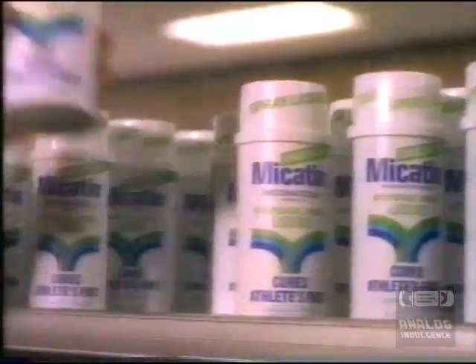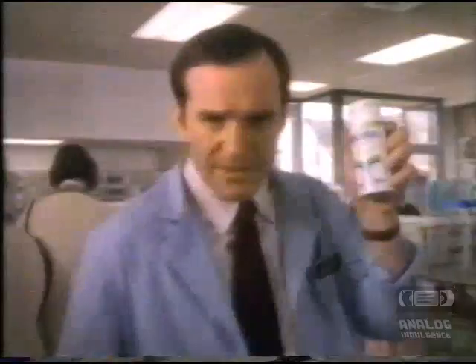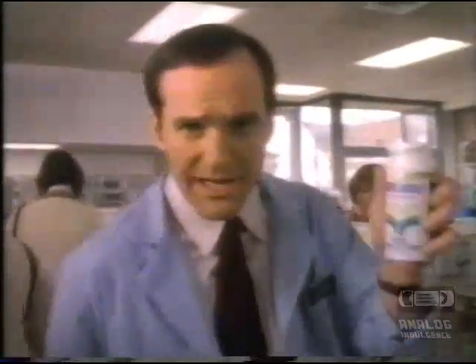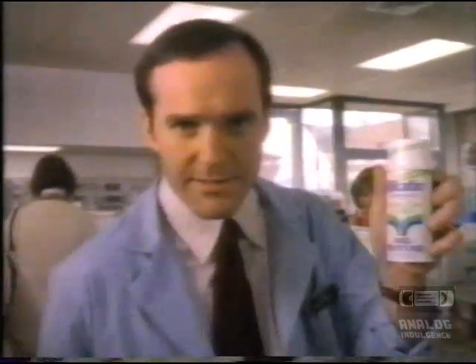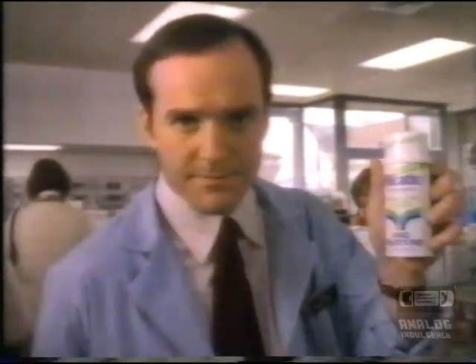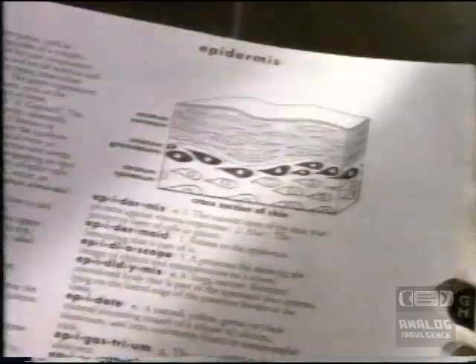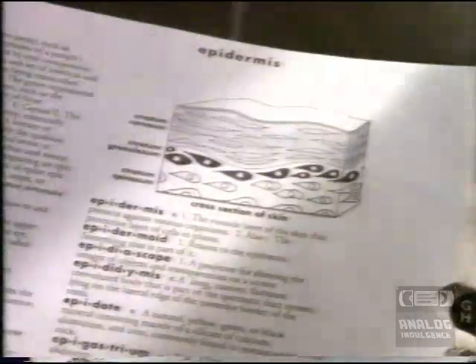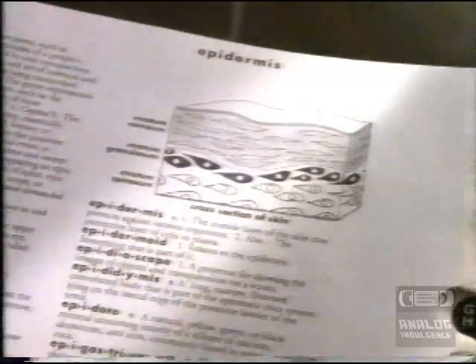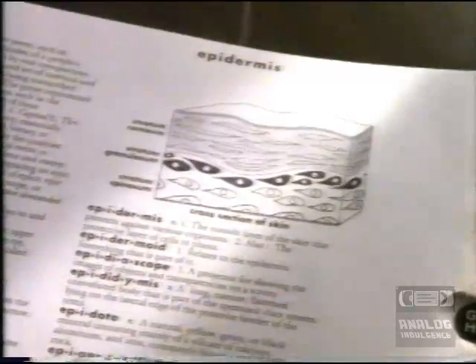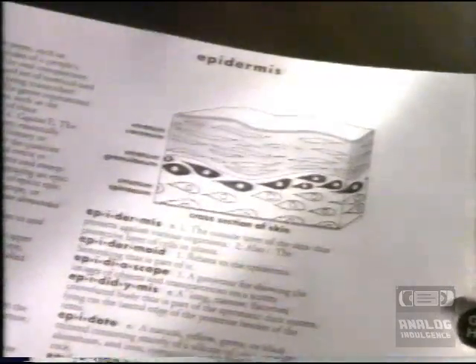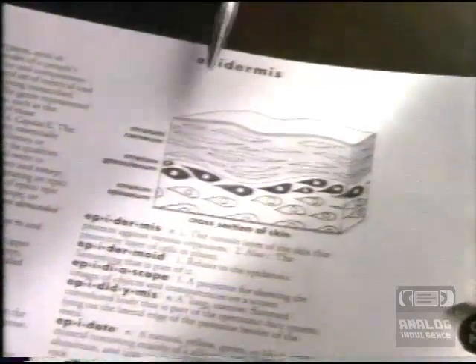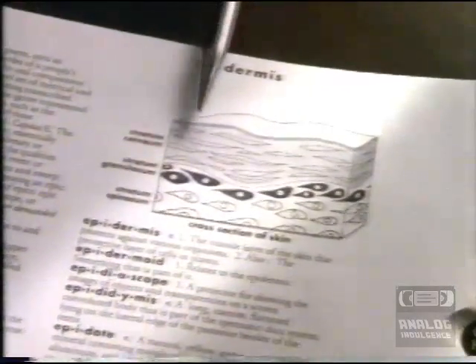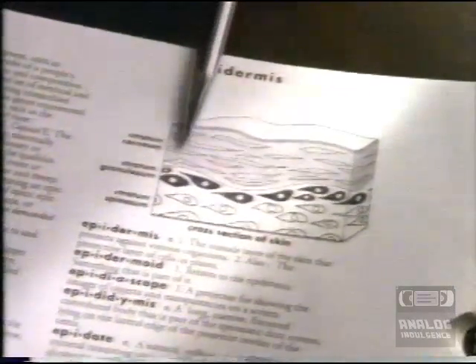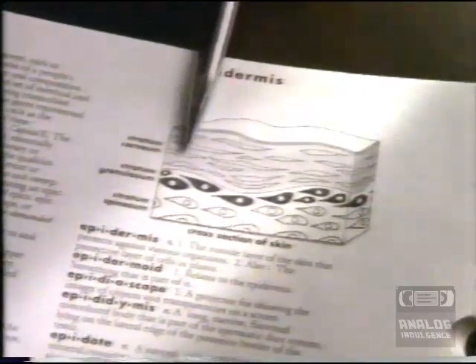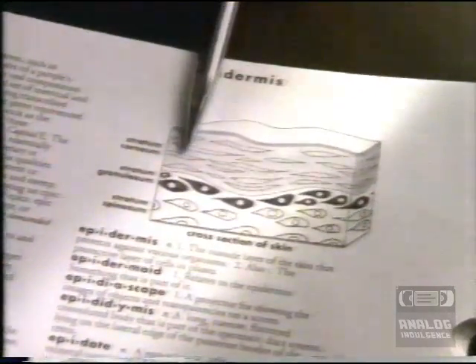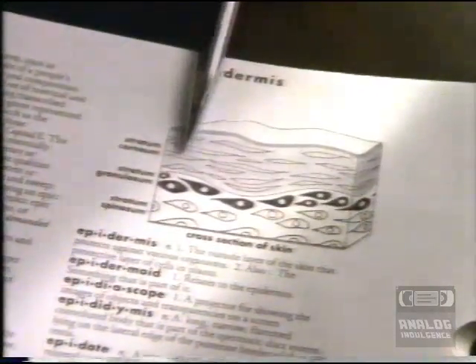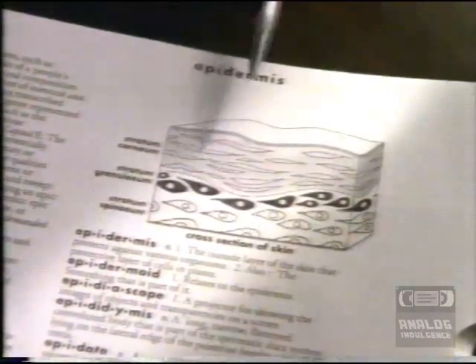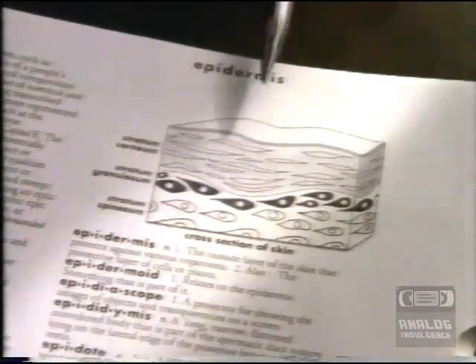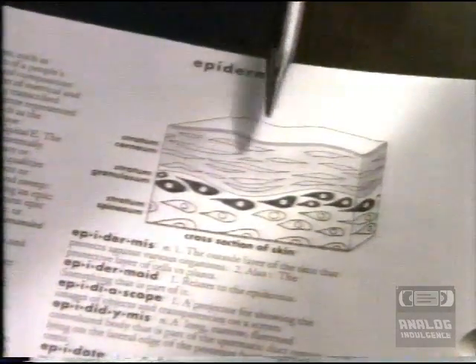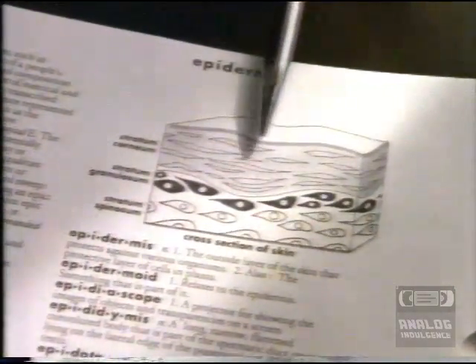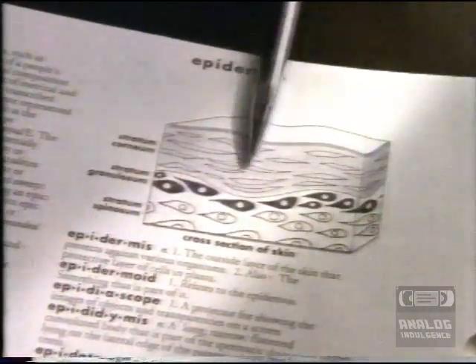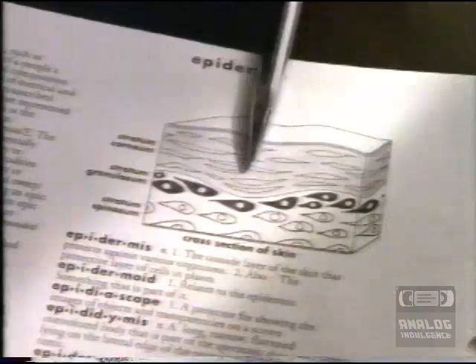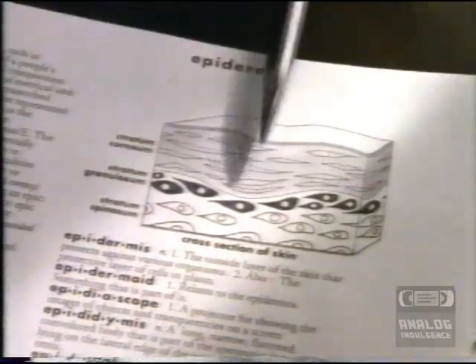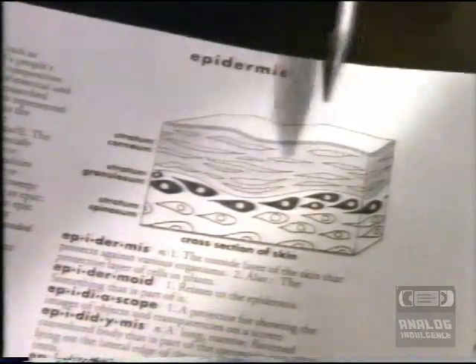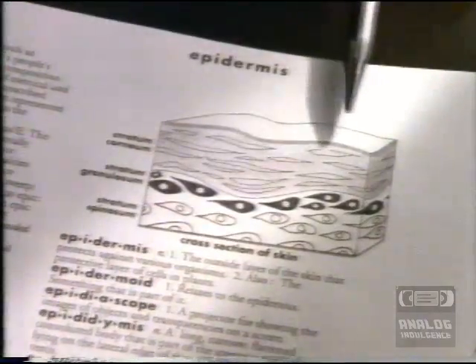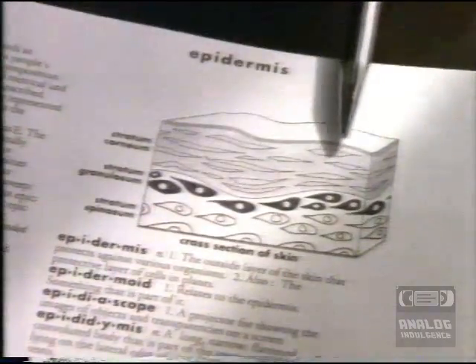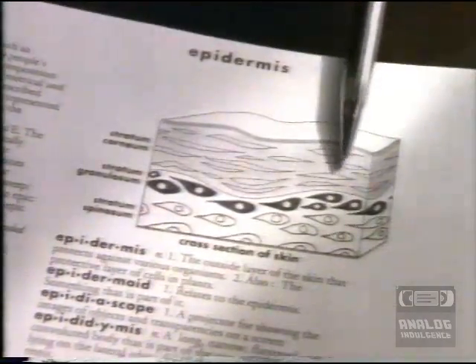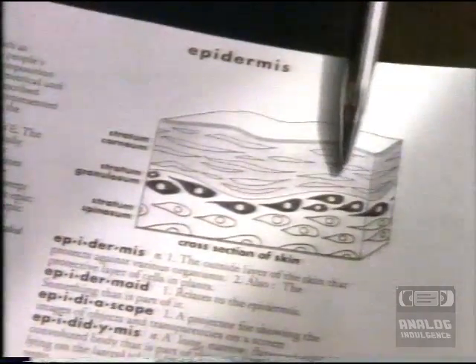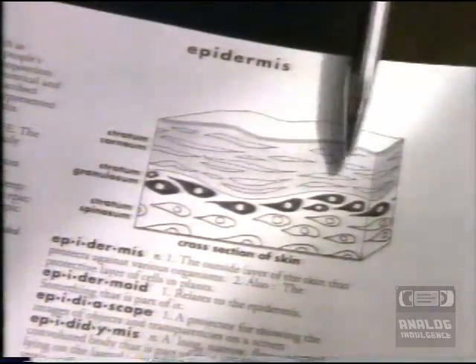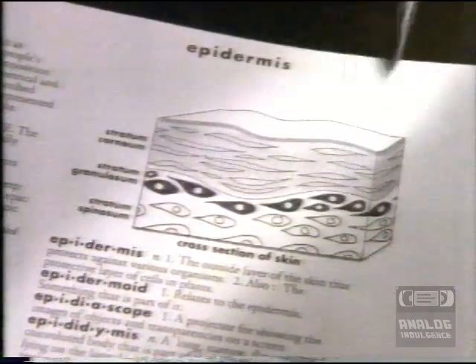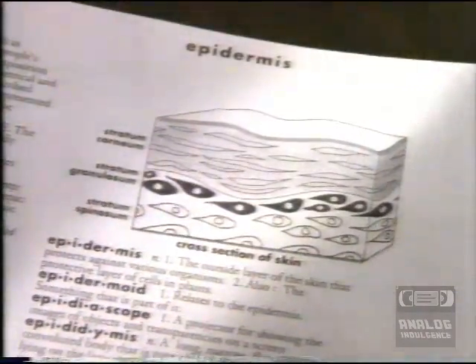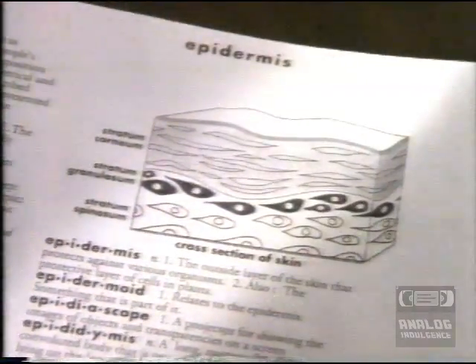You need Micotin. Micotin penetrates the surface of your skin with miconazole to cure athlete's foot where it grows.